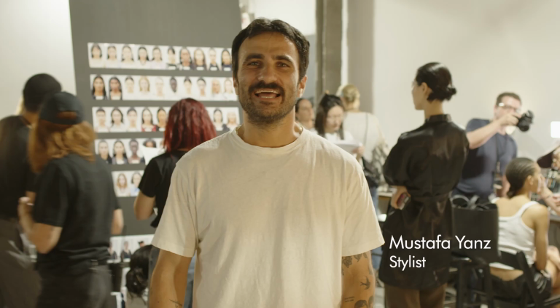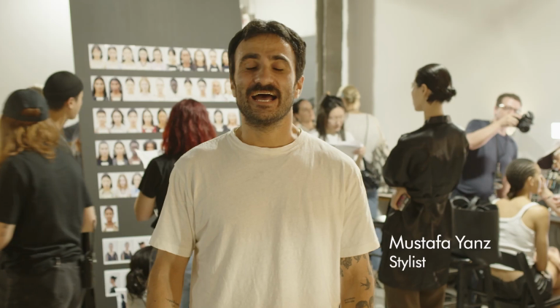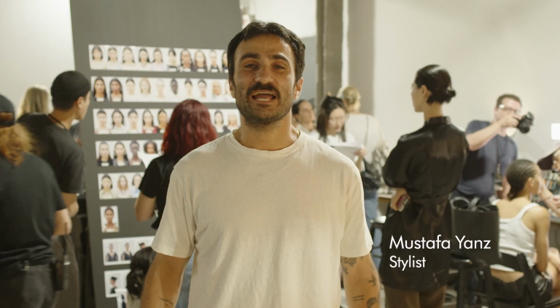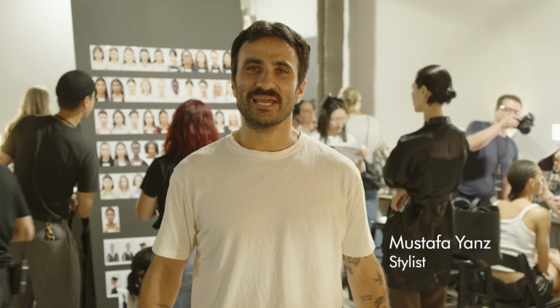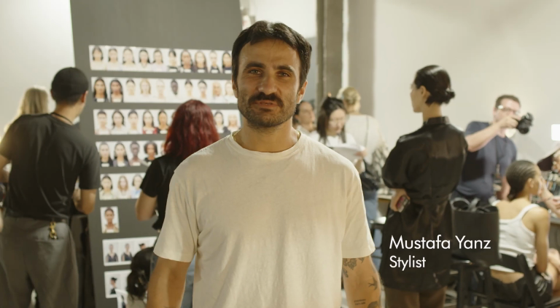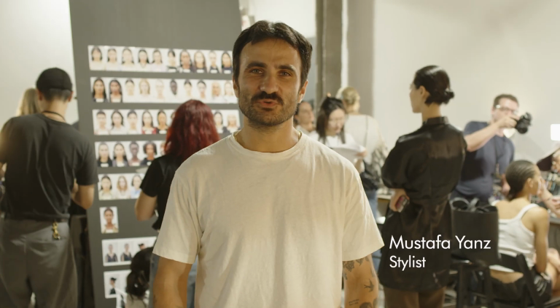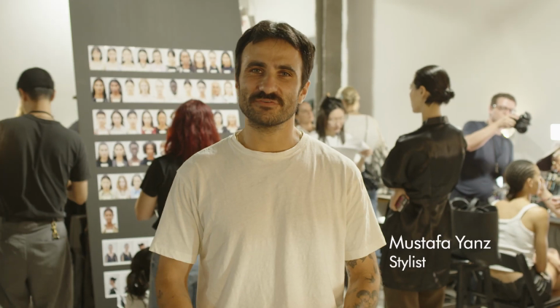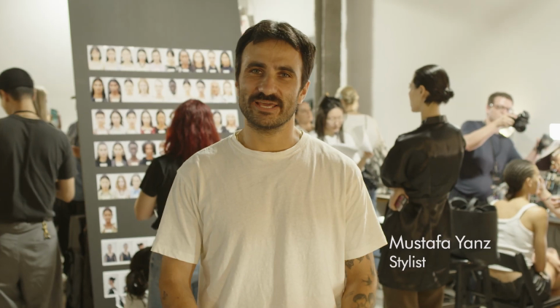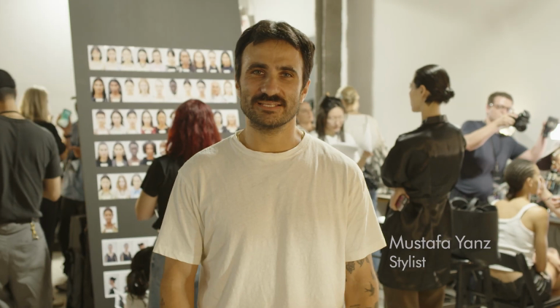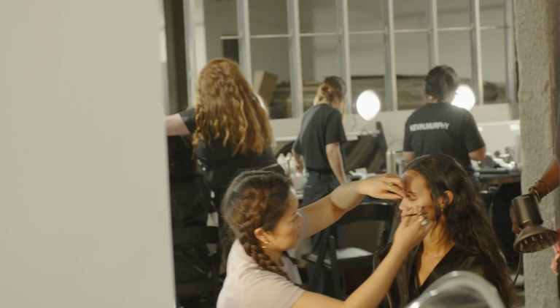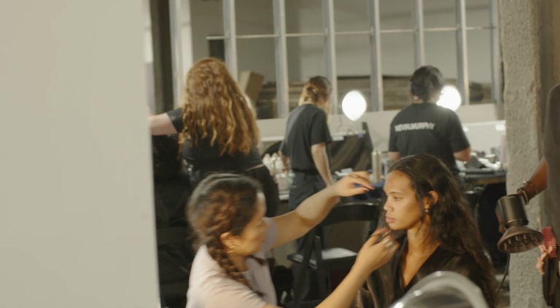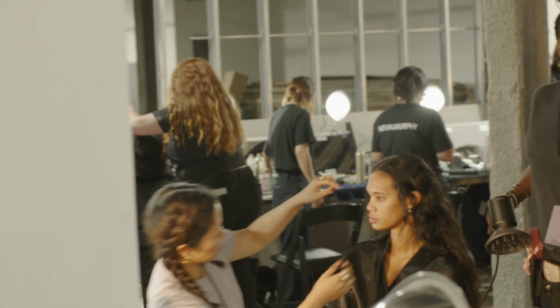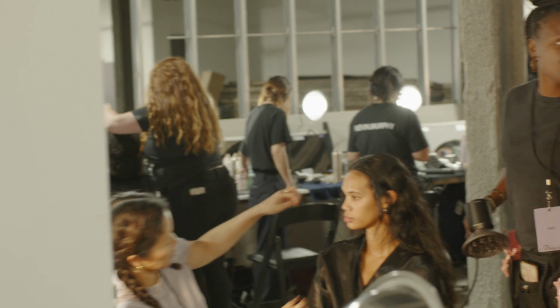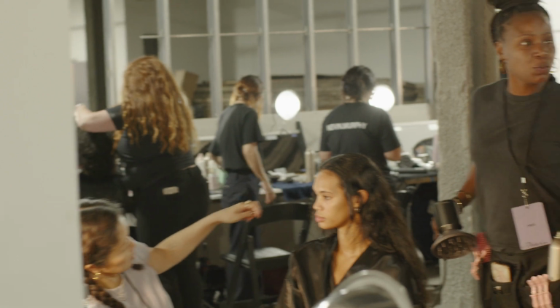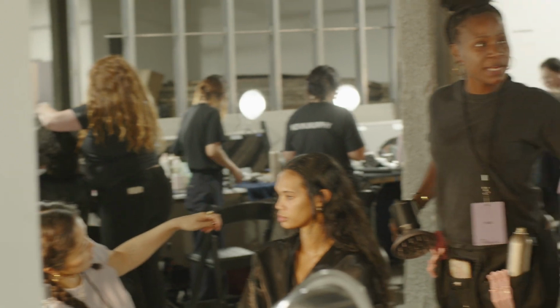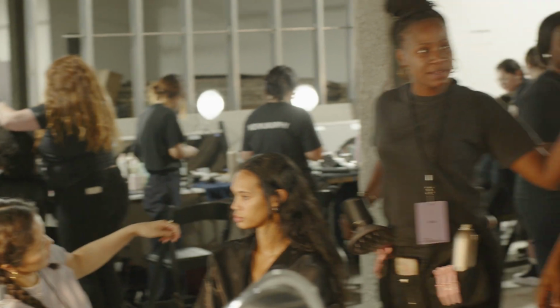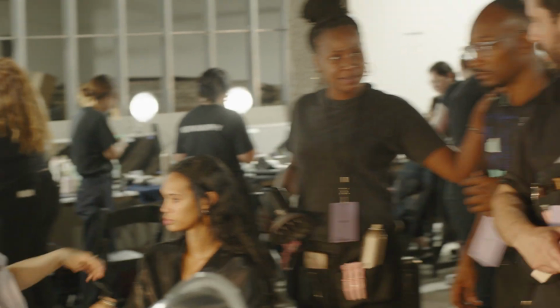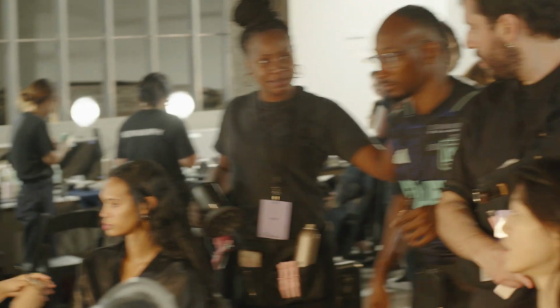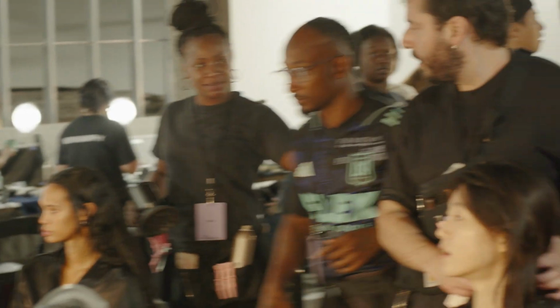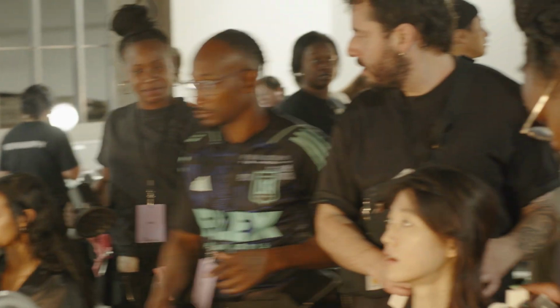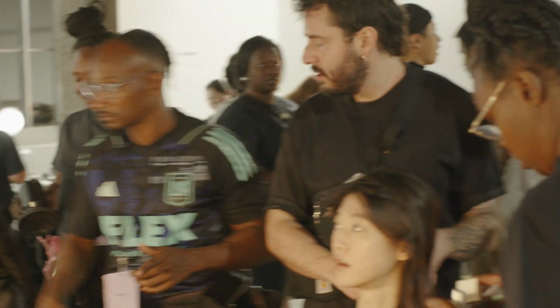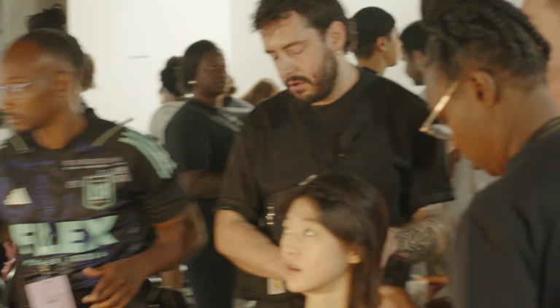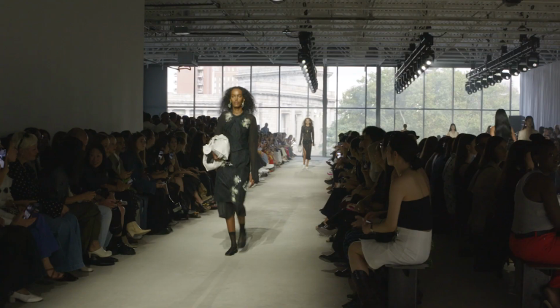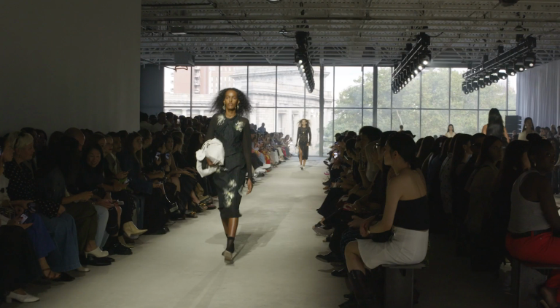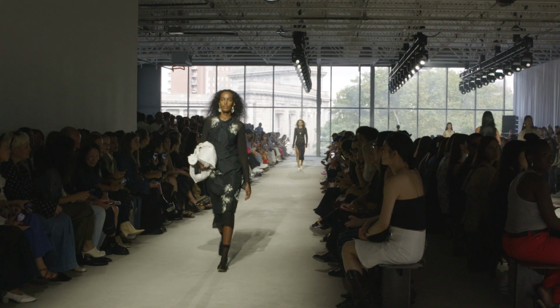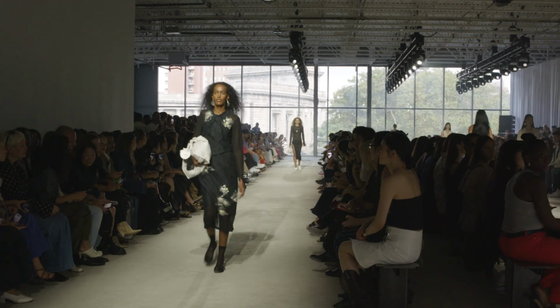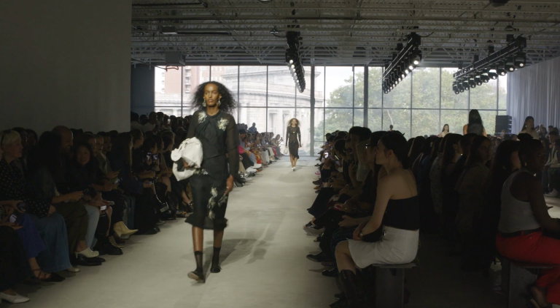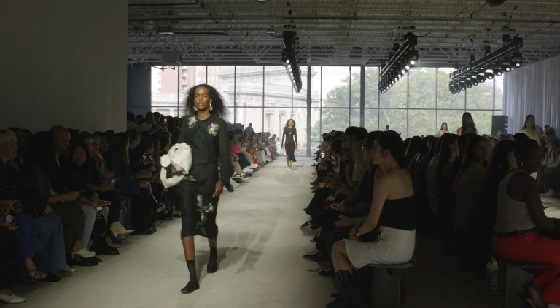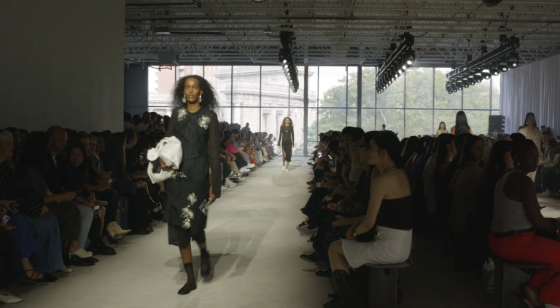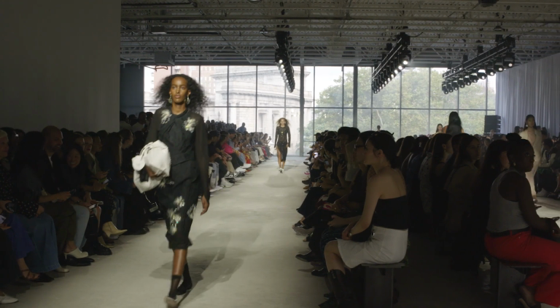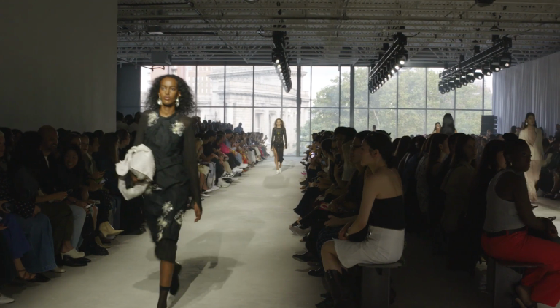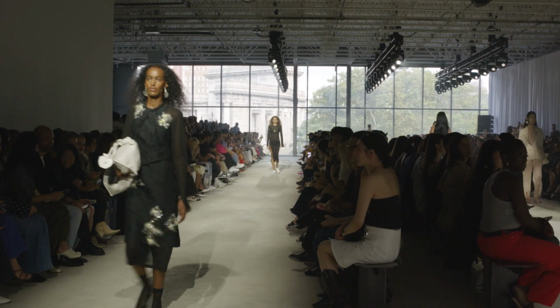Hi, my name is Mustafa Enas. We are here at New York Fashion Week Philip Lim Show in Chinatown with Dyson.